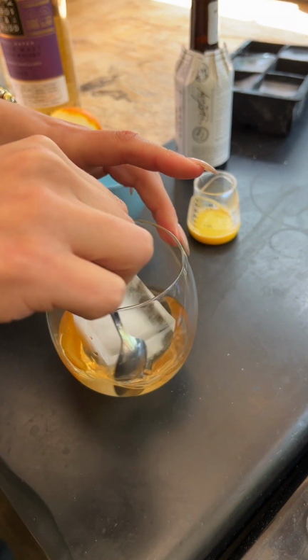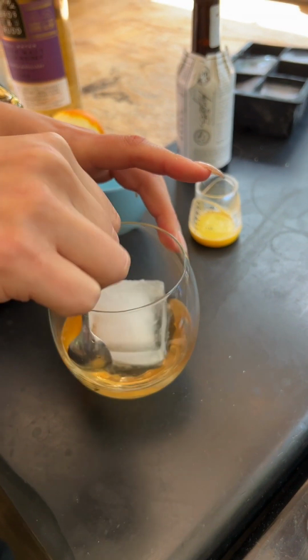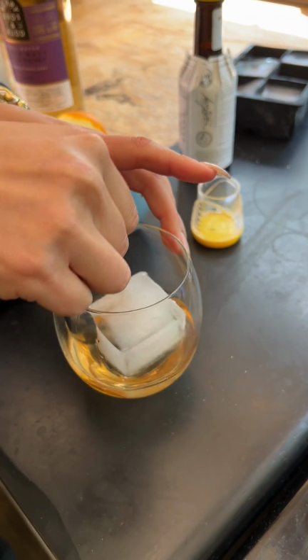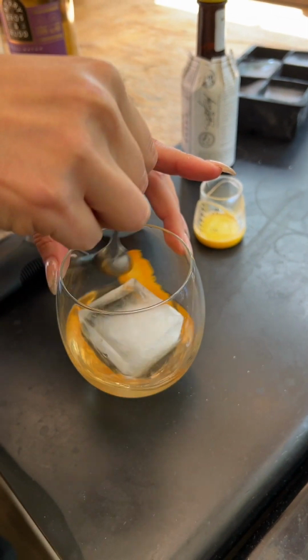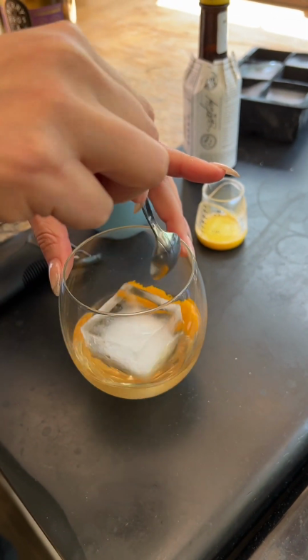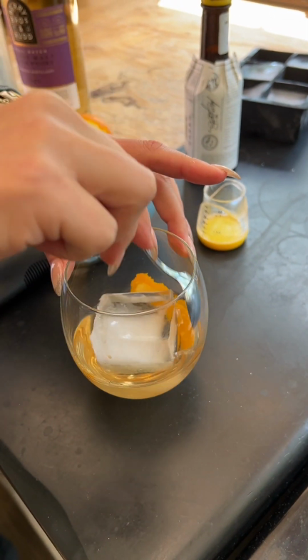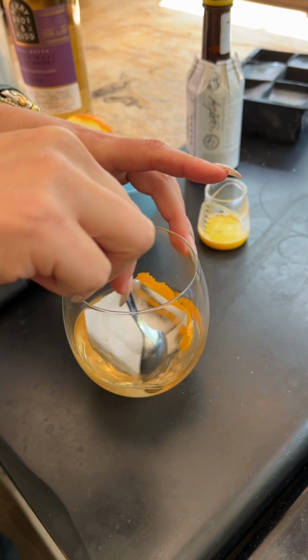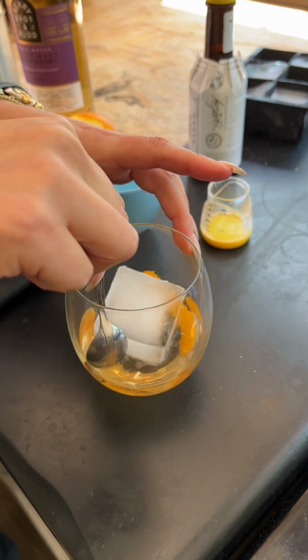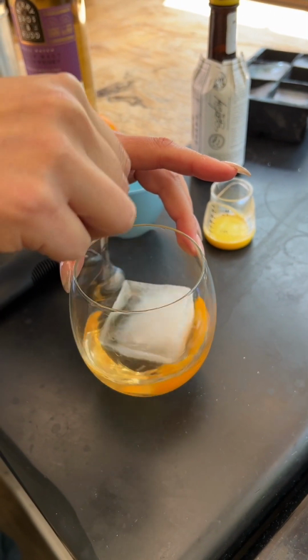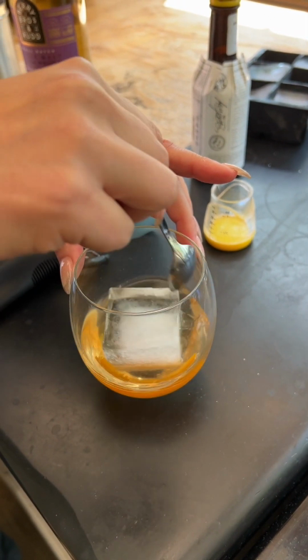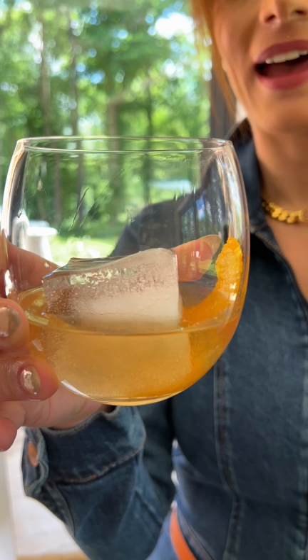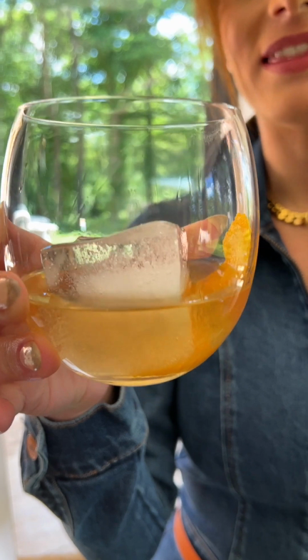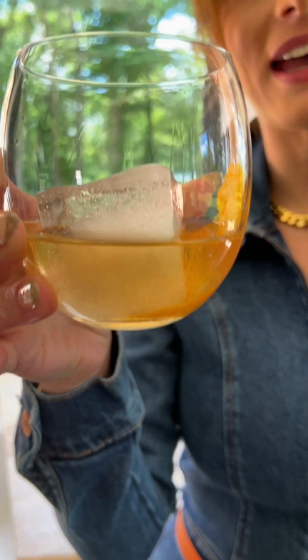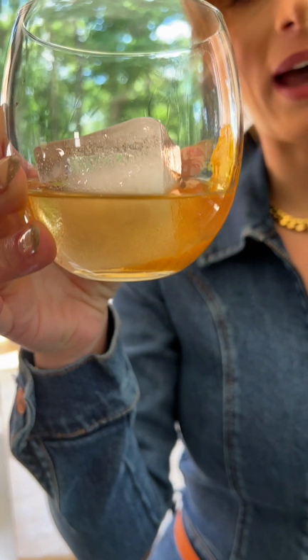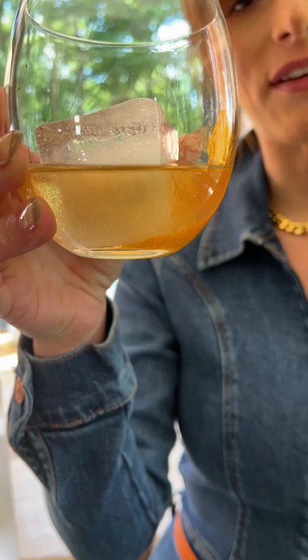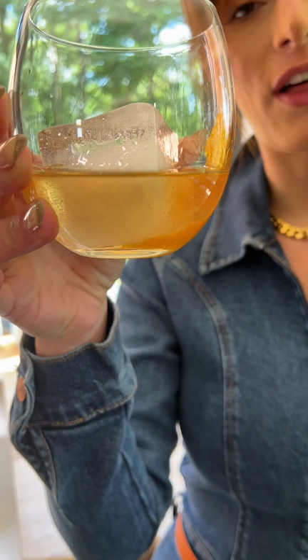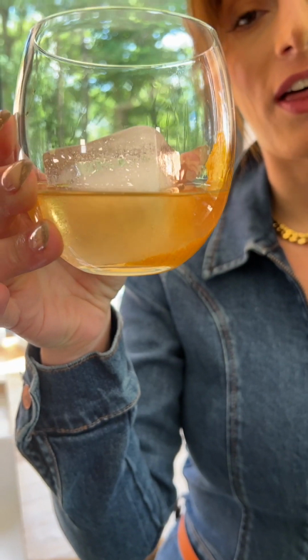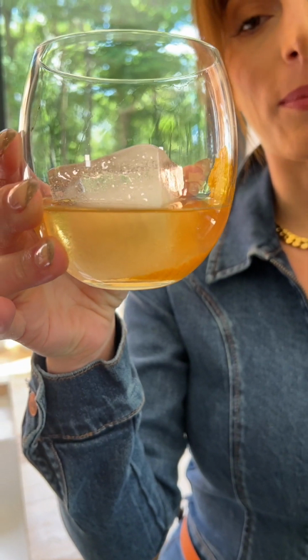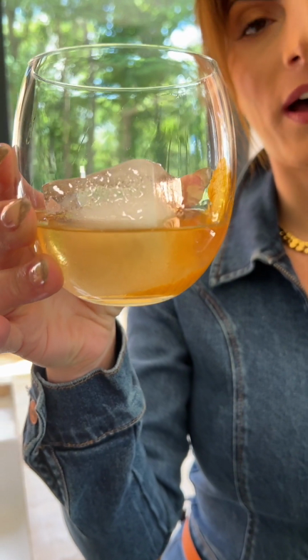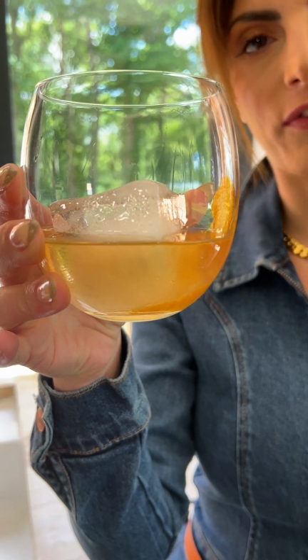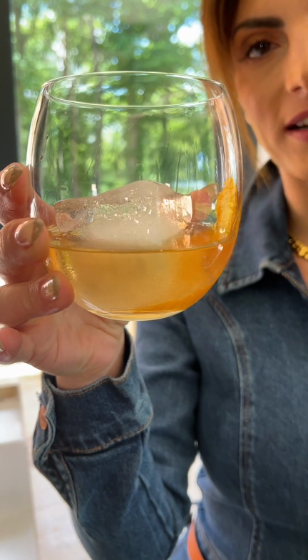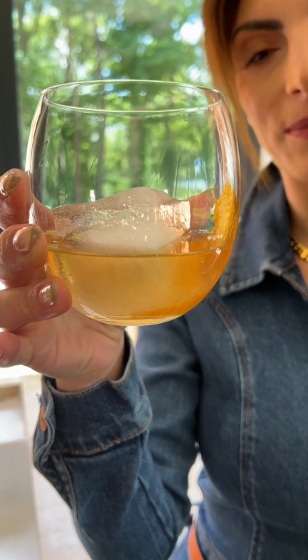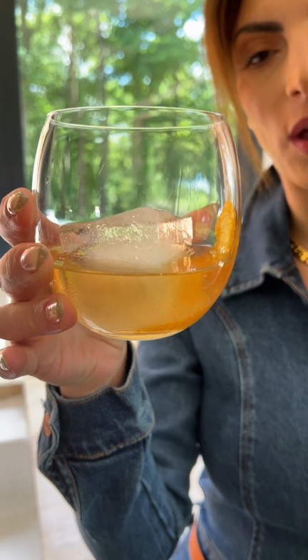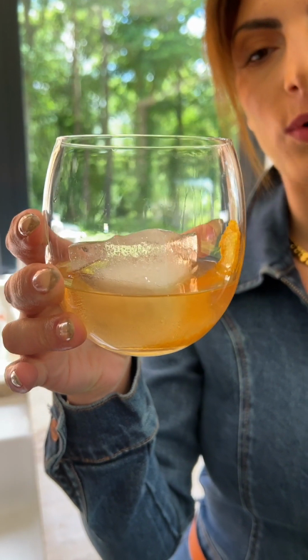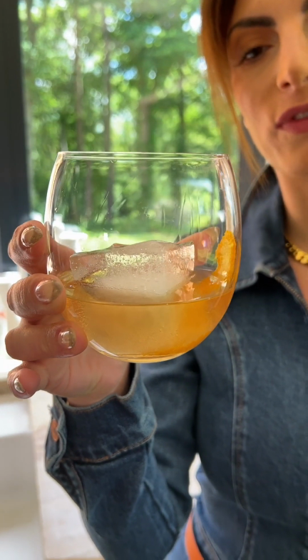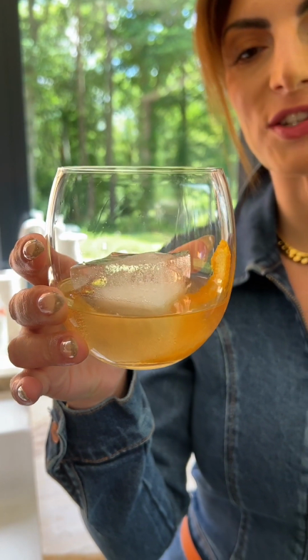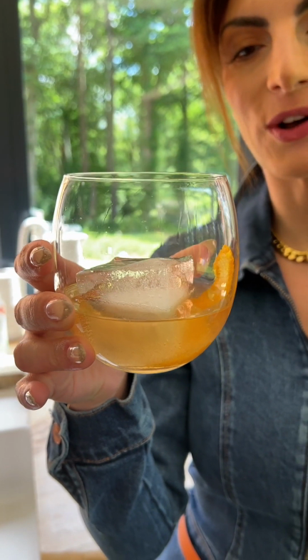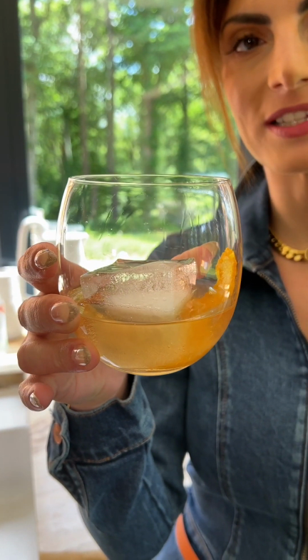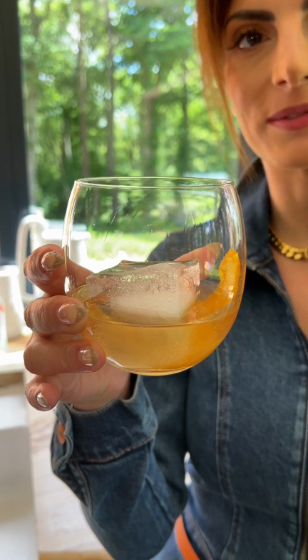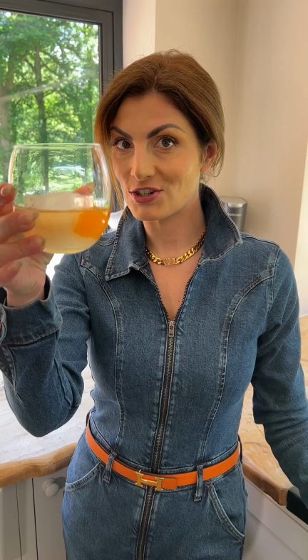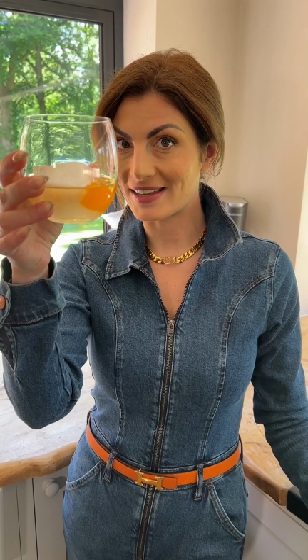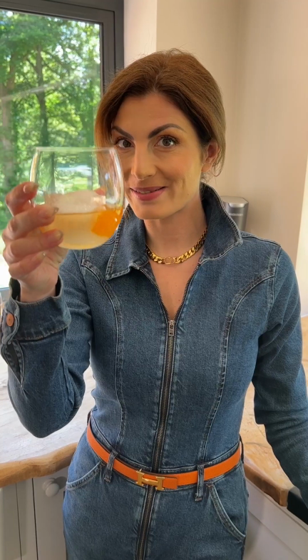Give it a final stir and there you have the perfect old-fashioned cocktail. Cheers.